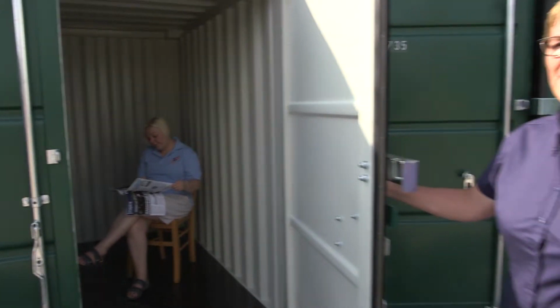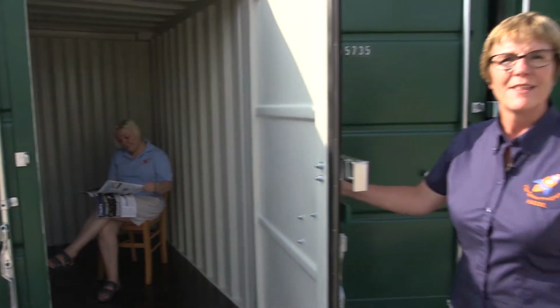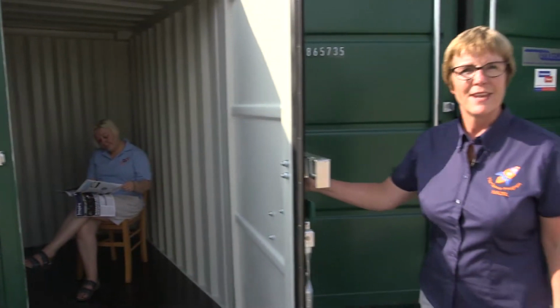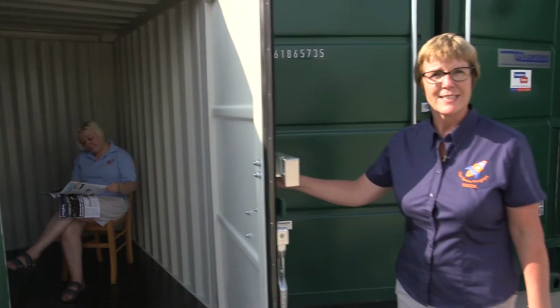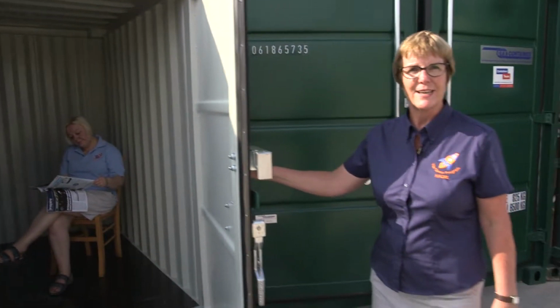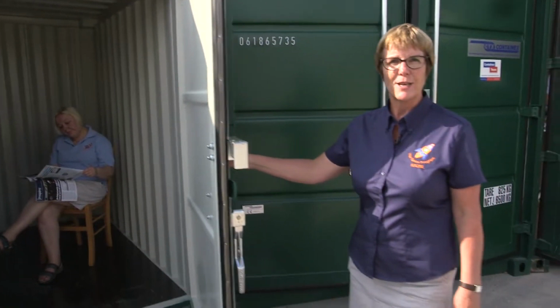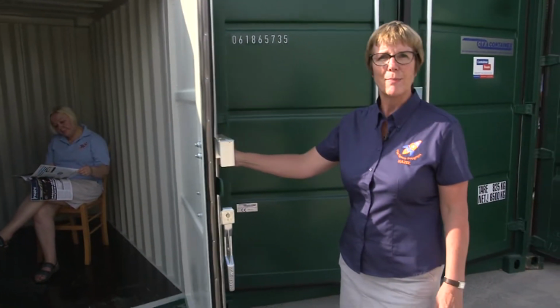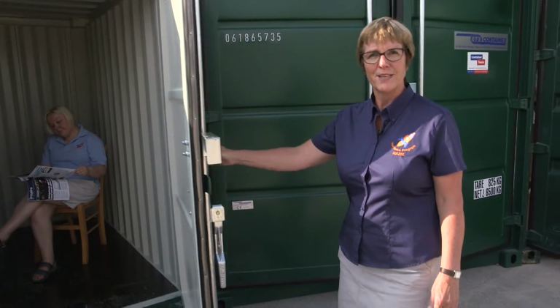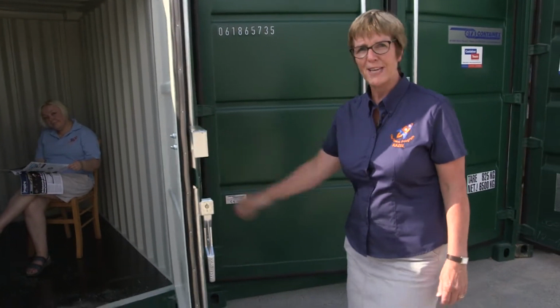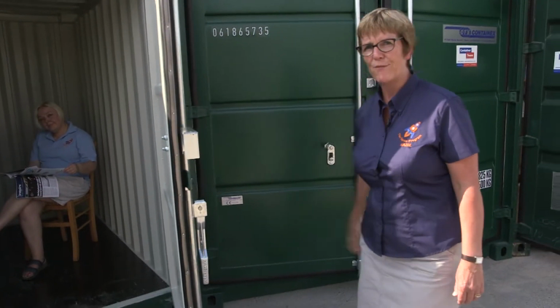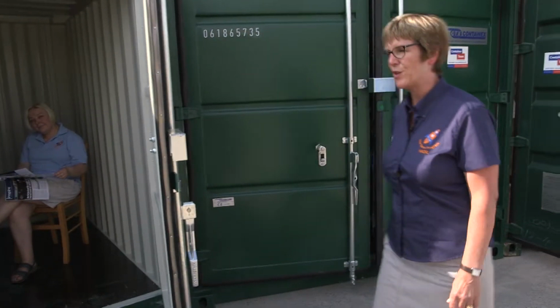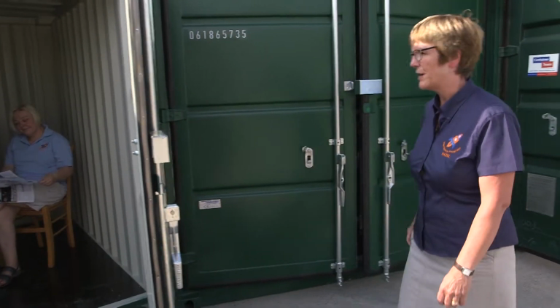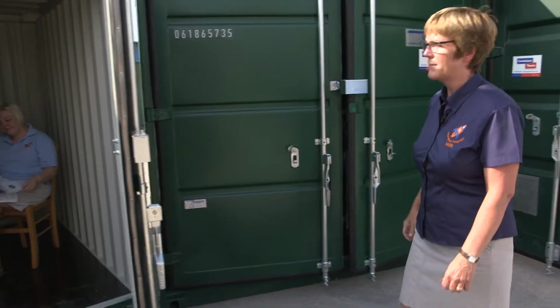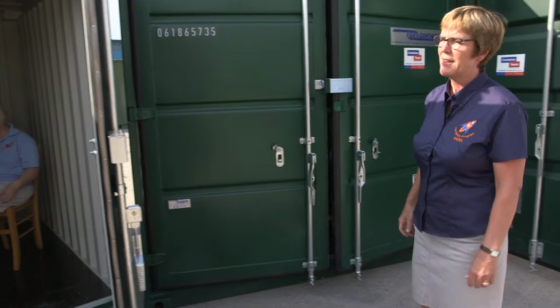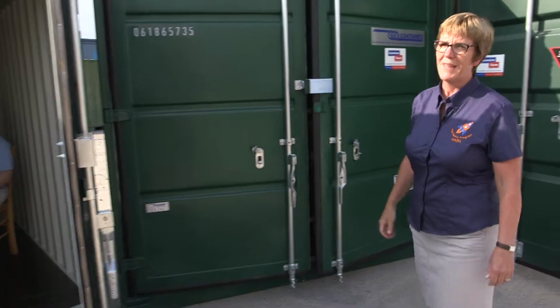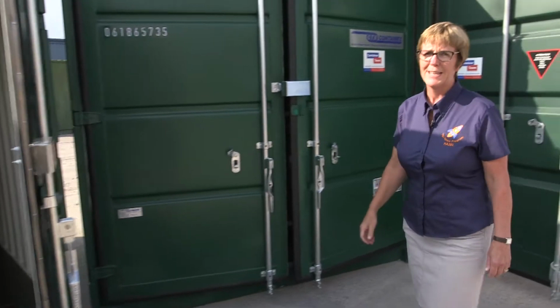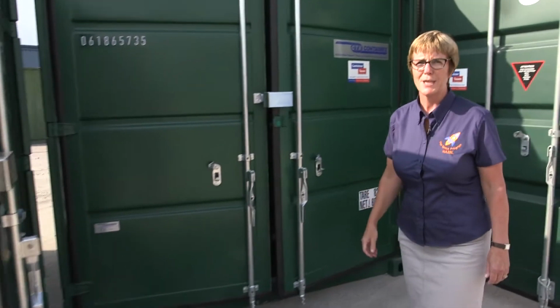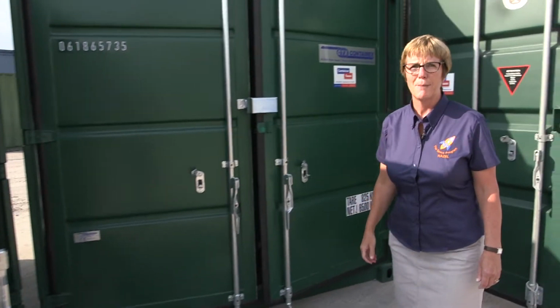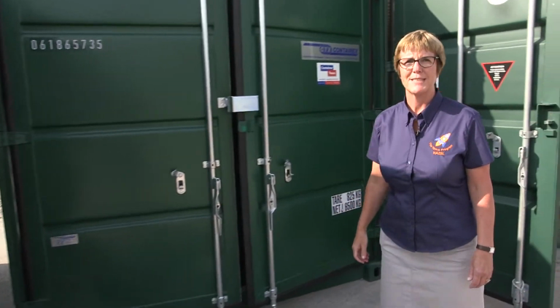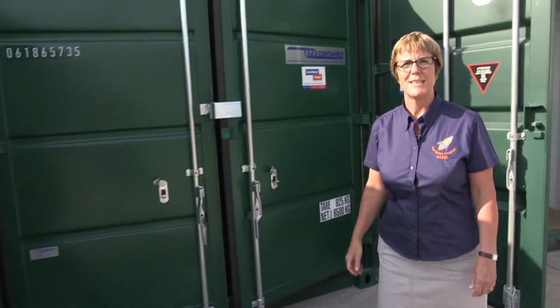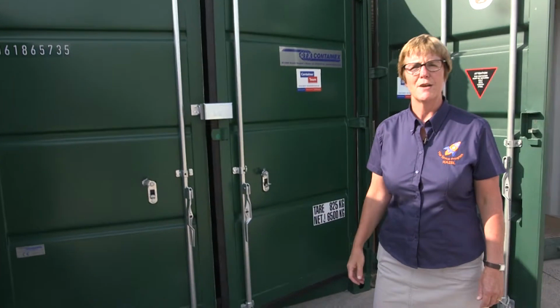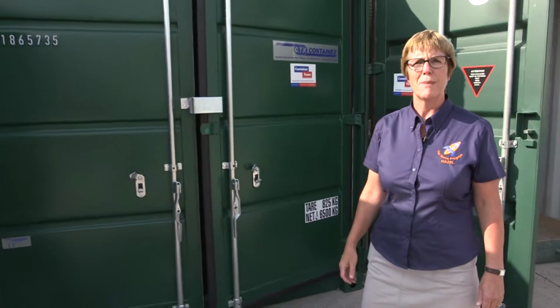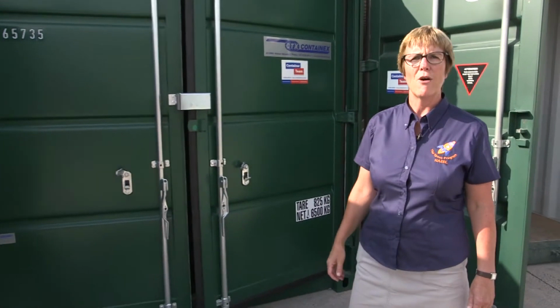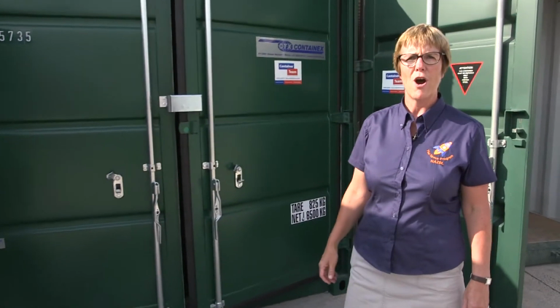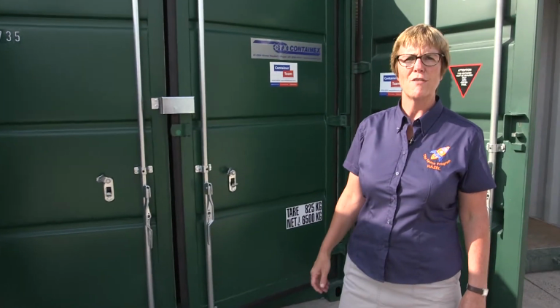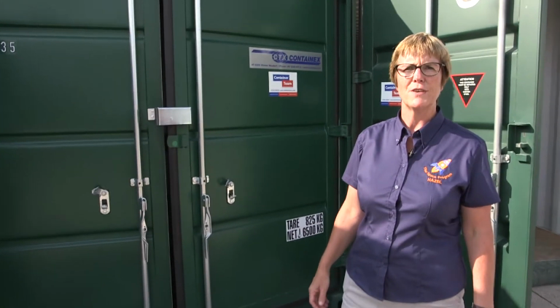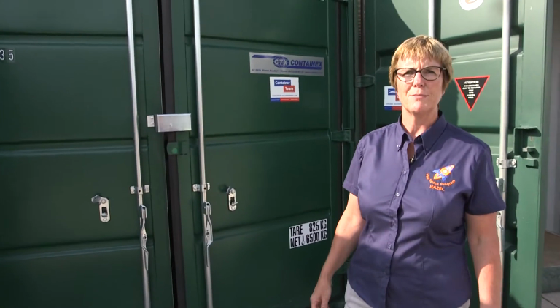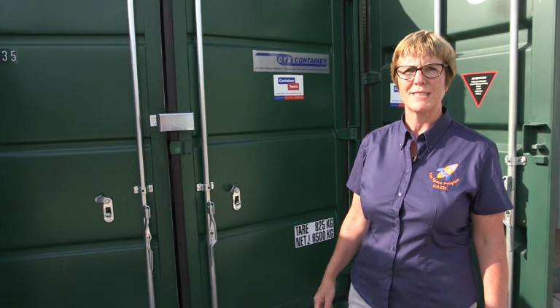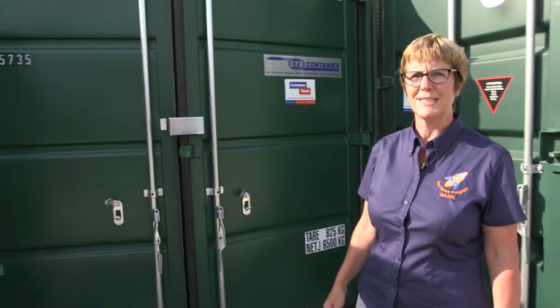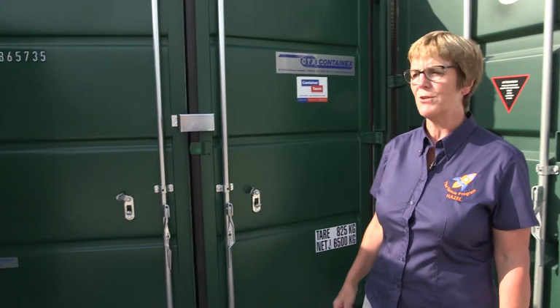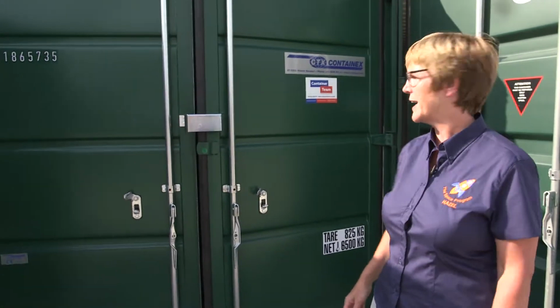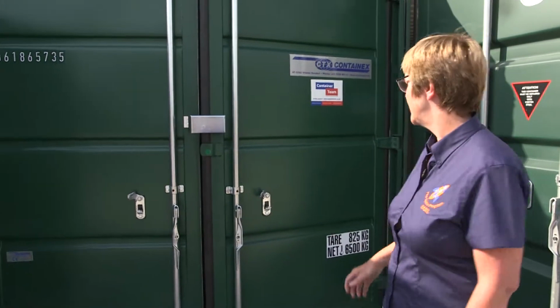The next size up is our ten-foot unit. That has the capacity of about half a domestic single garage.